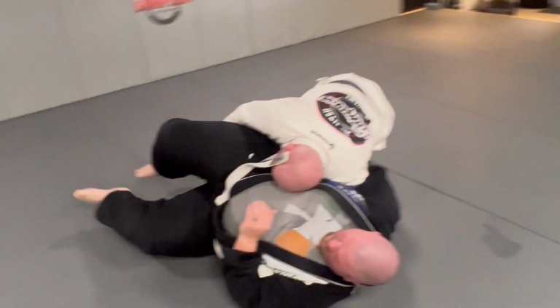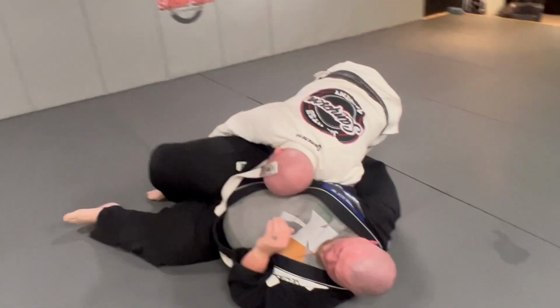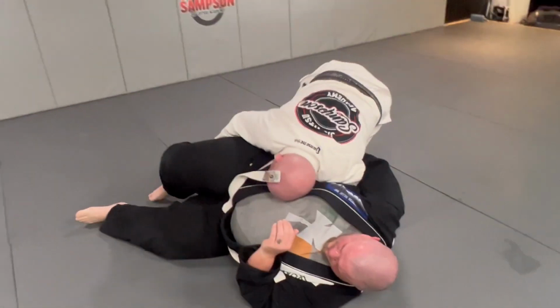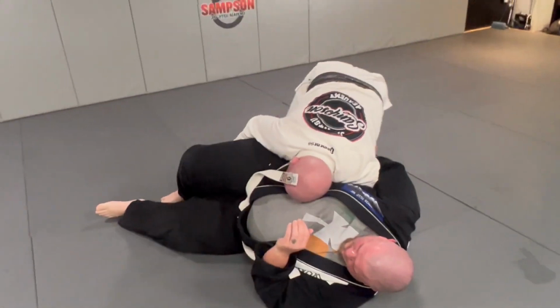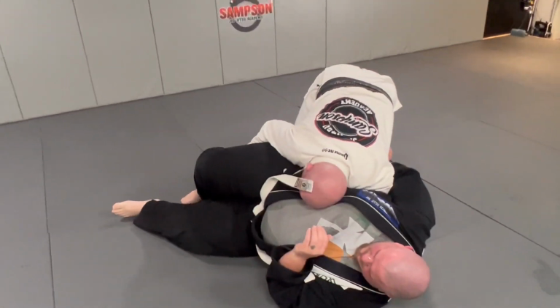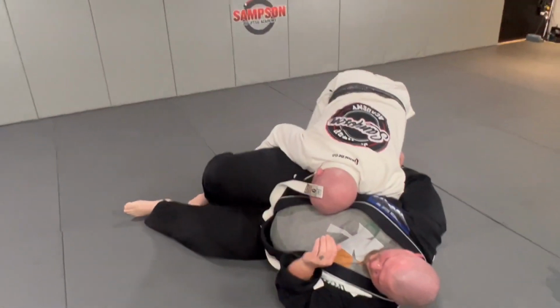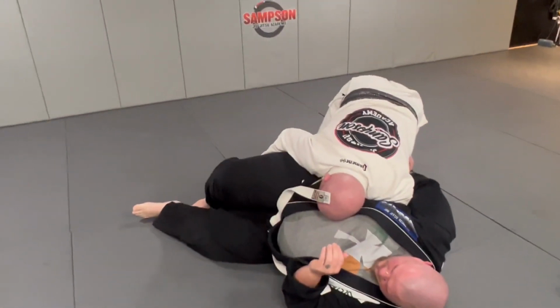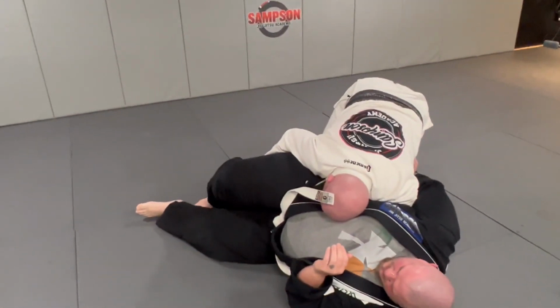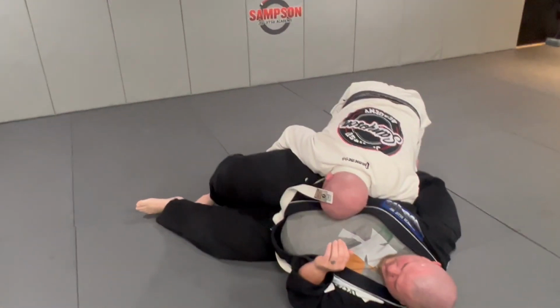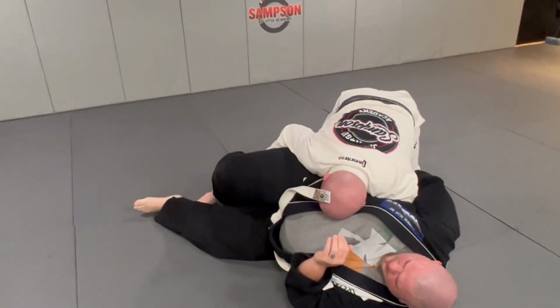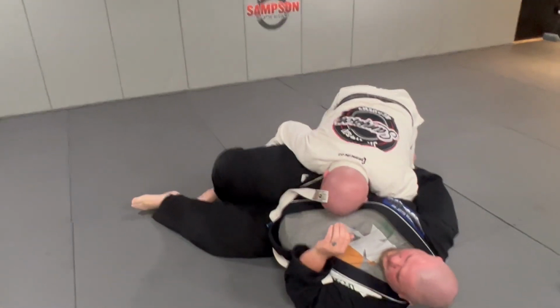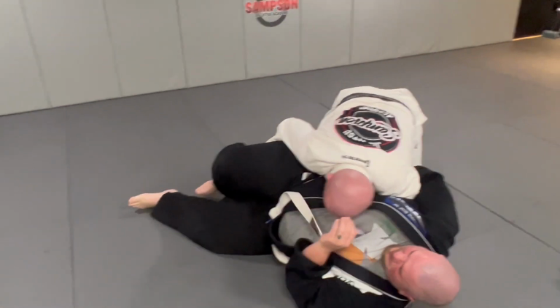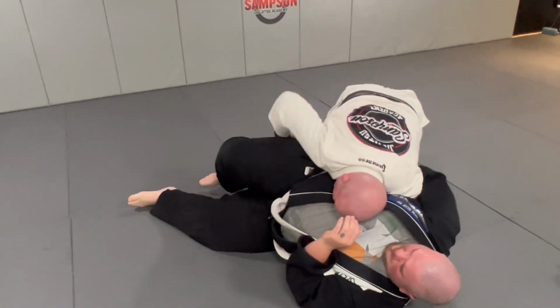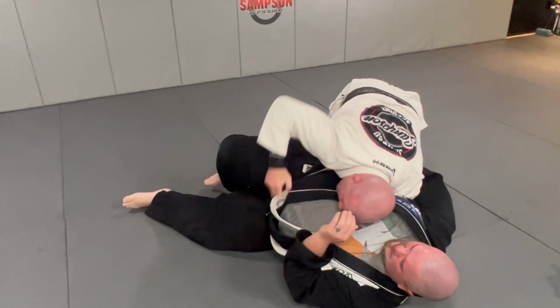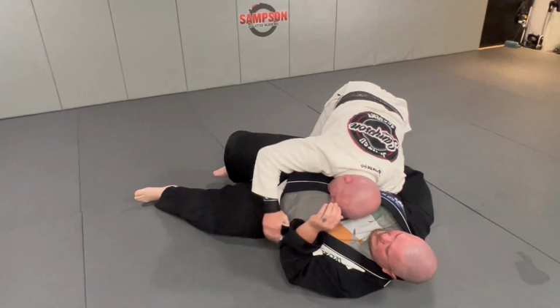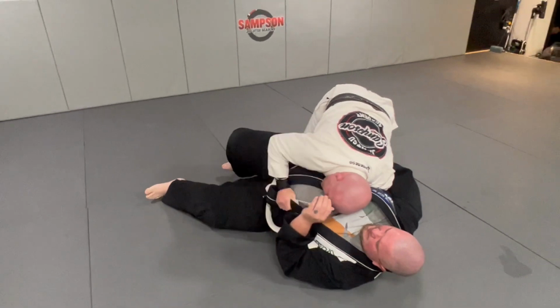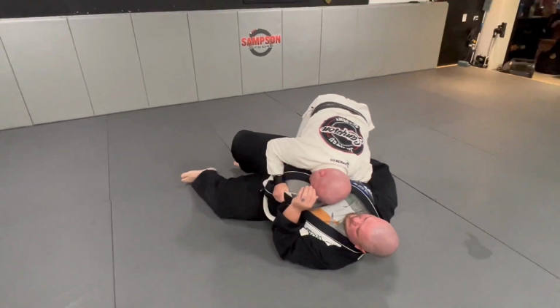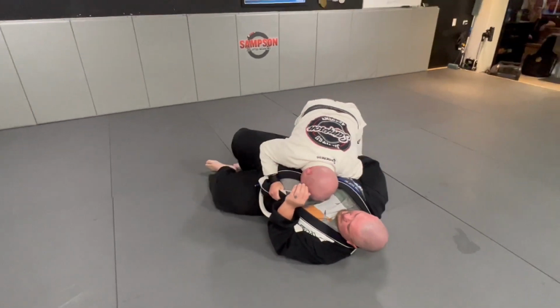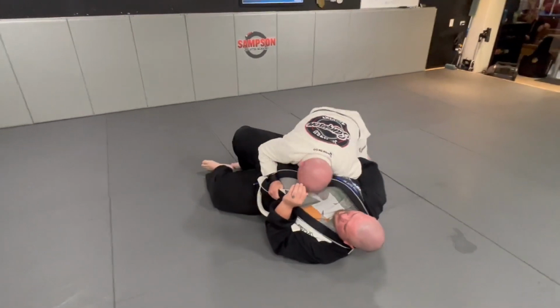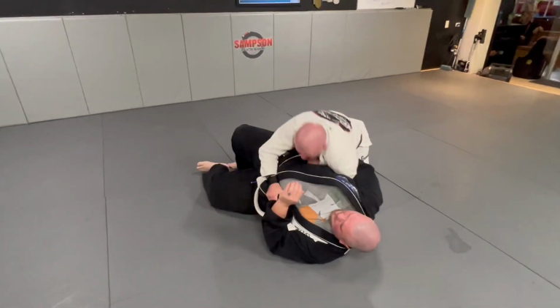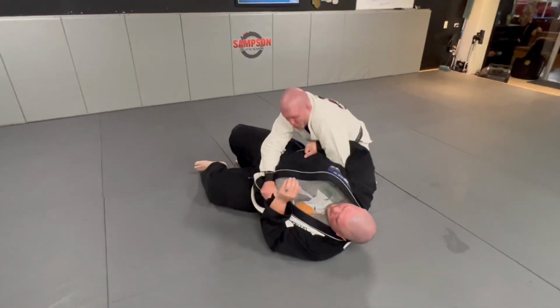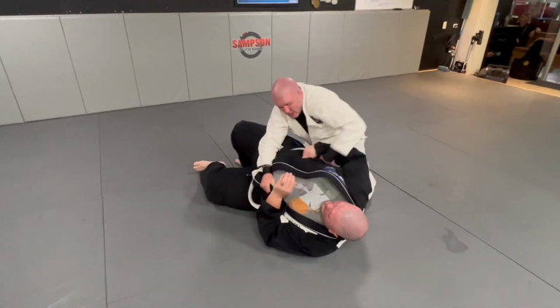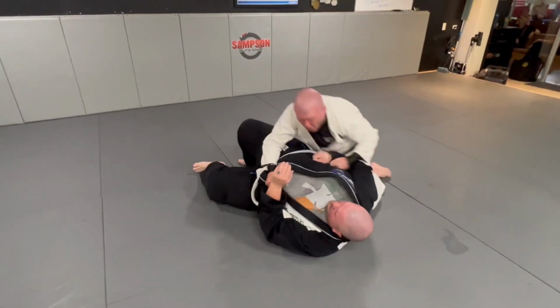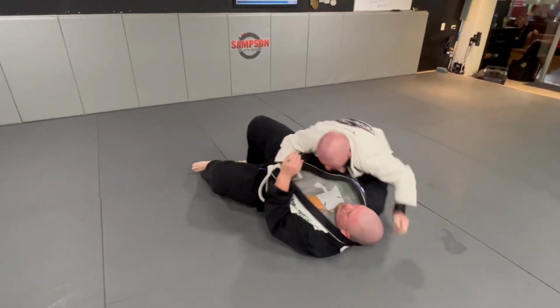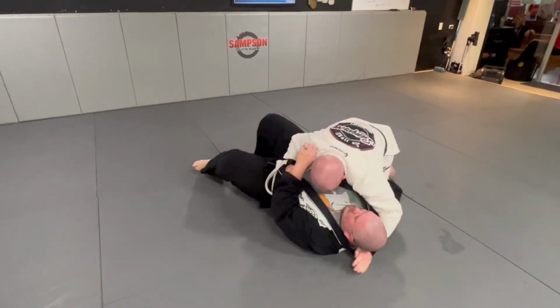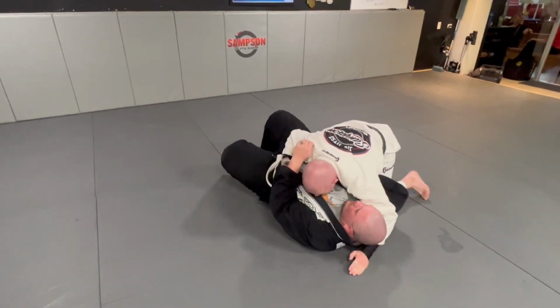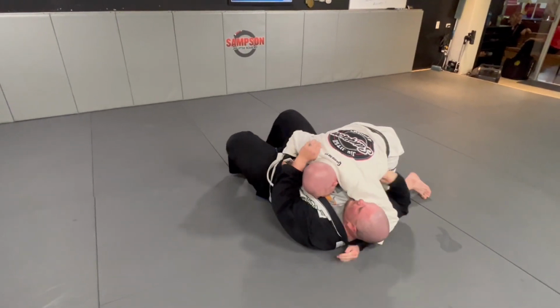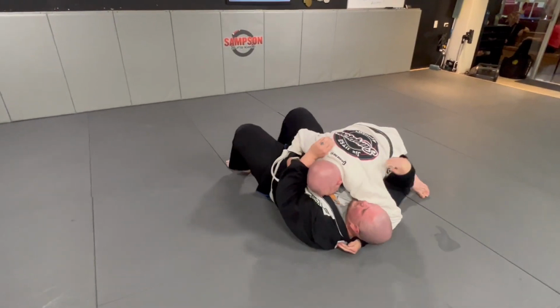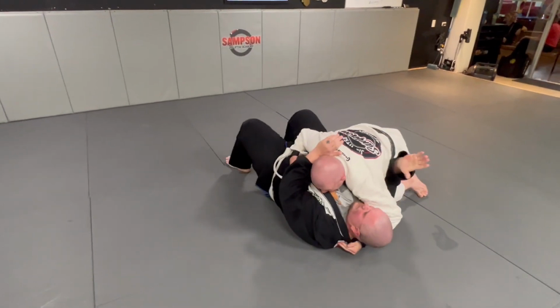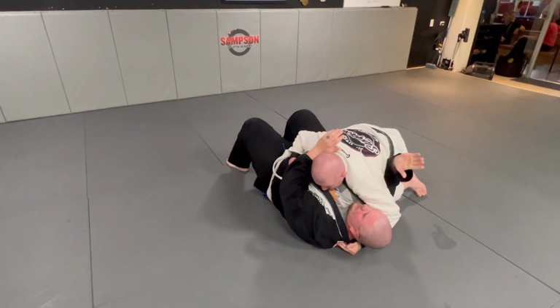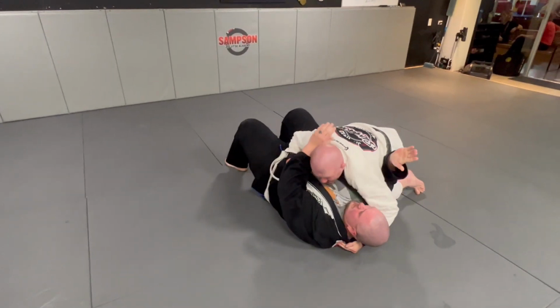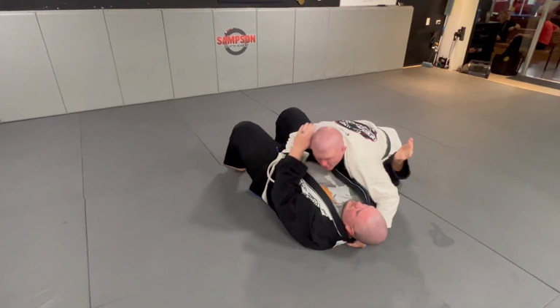Now stay on top. And now watch — I'm gonna stay tight, pull my left arm out, and get side control.